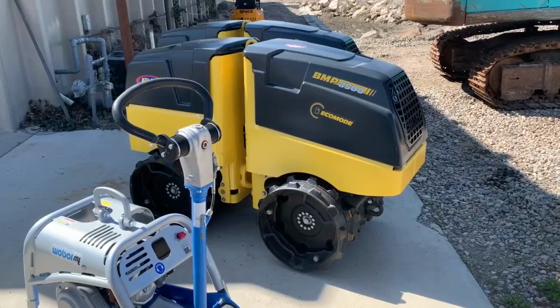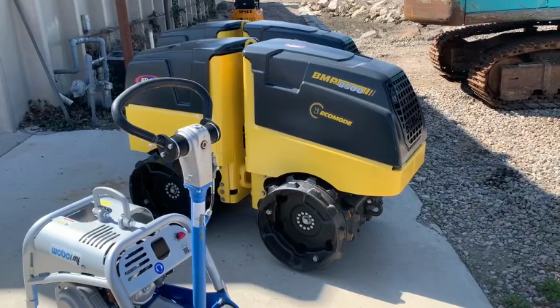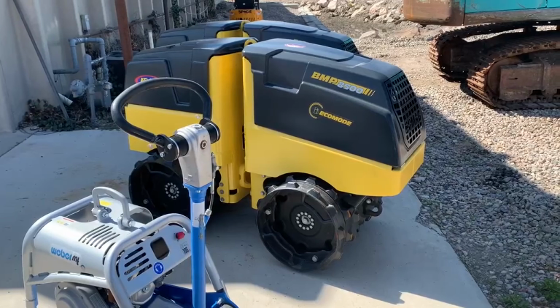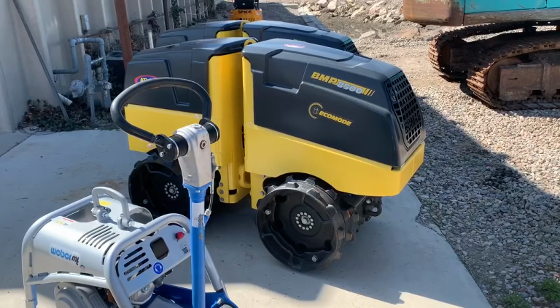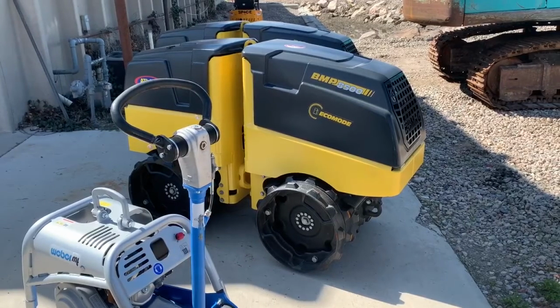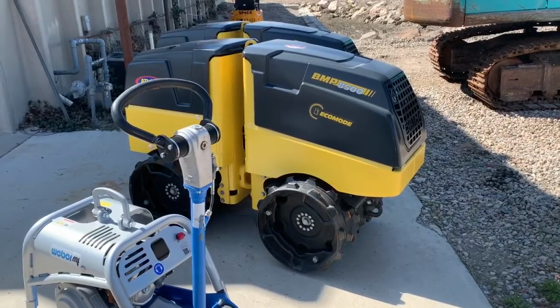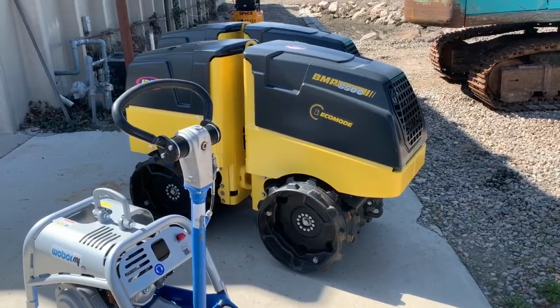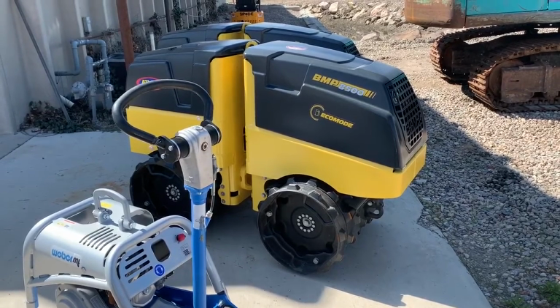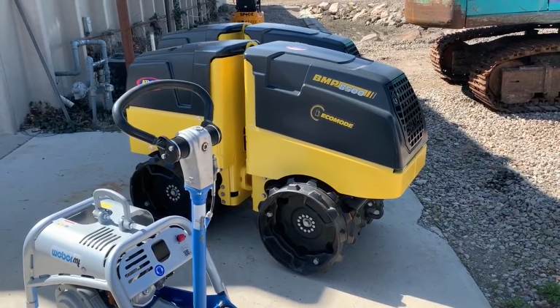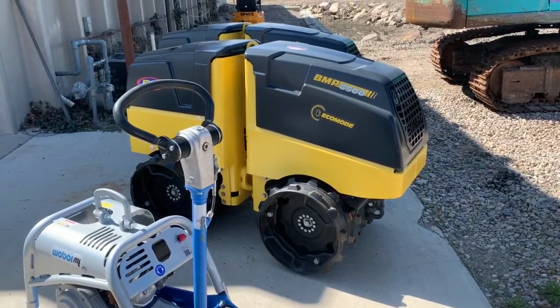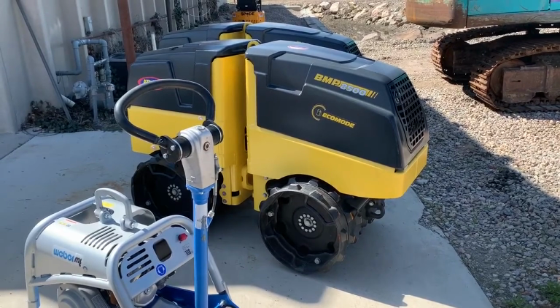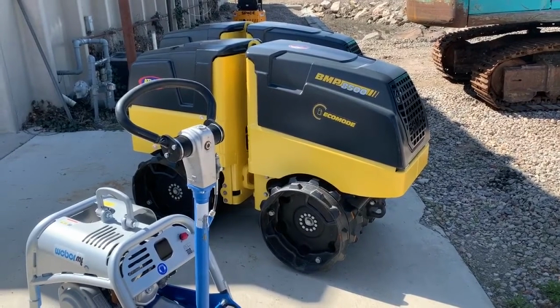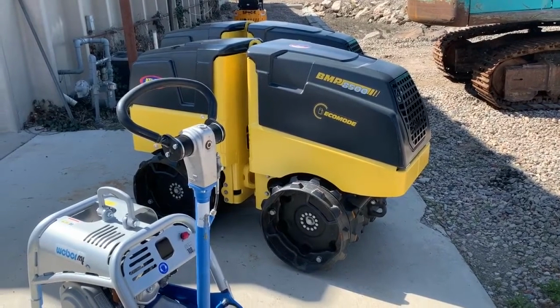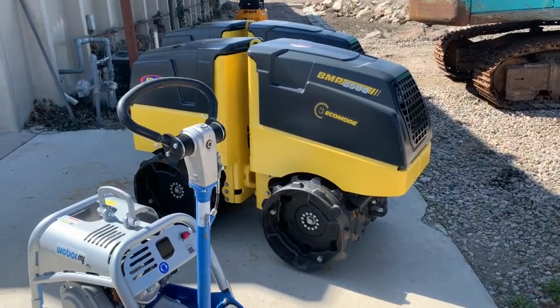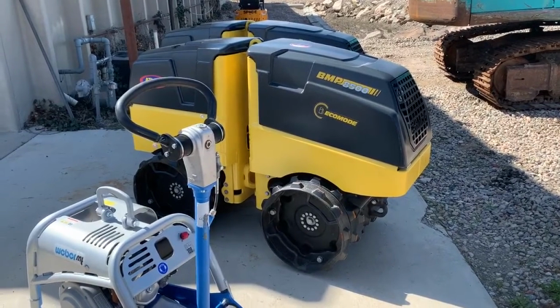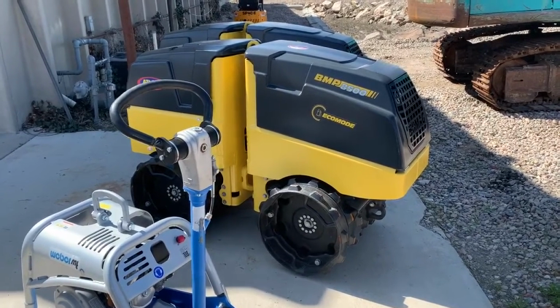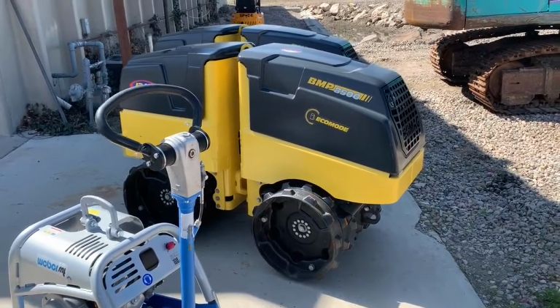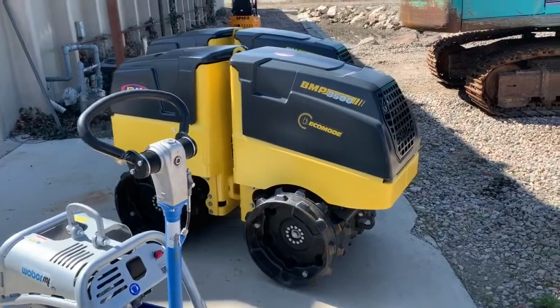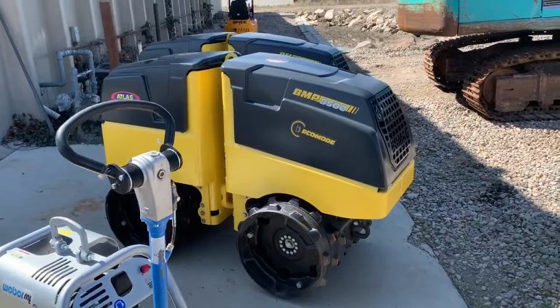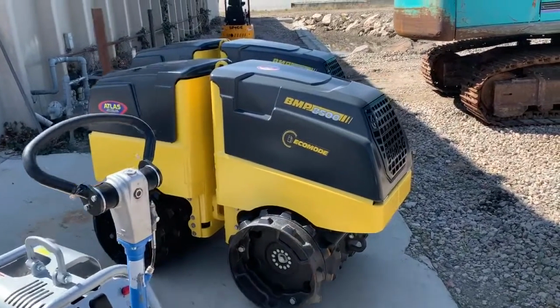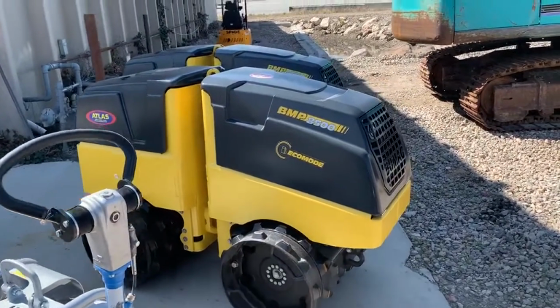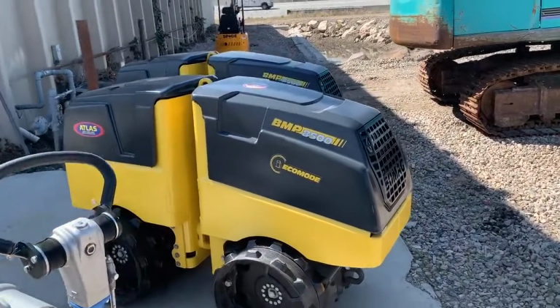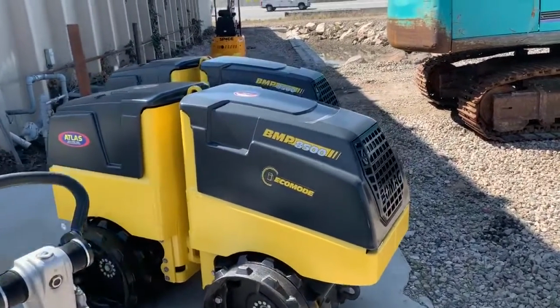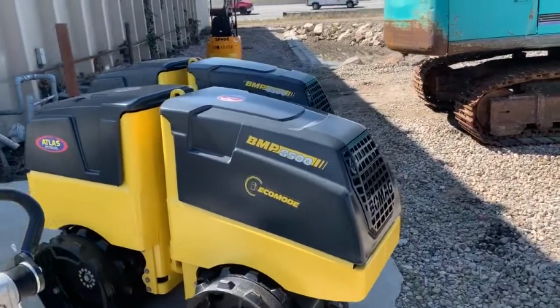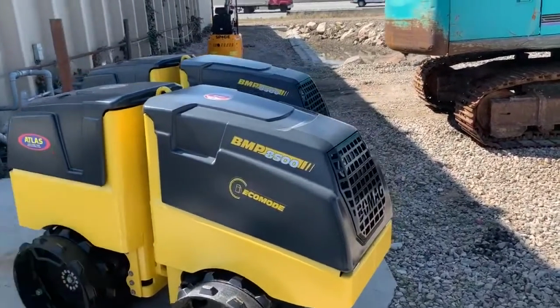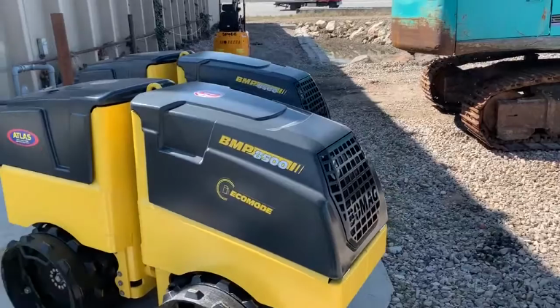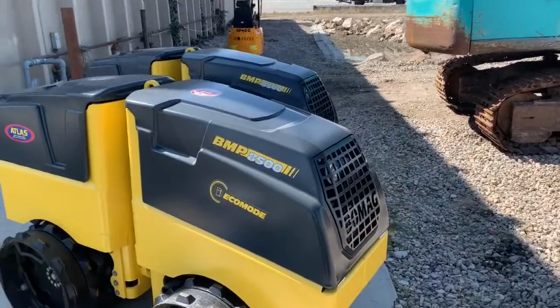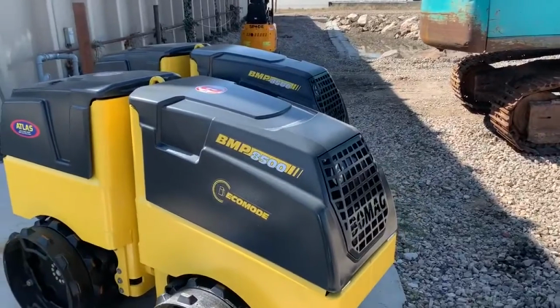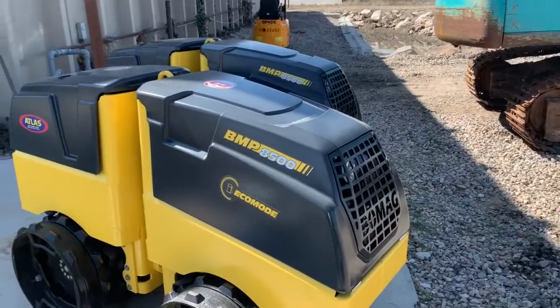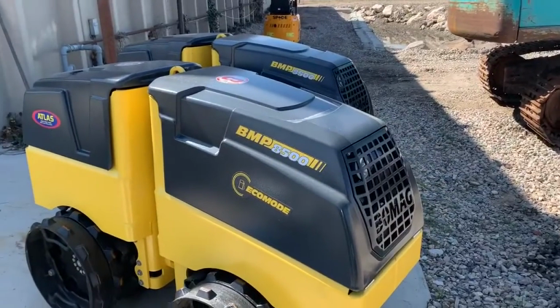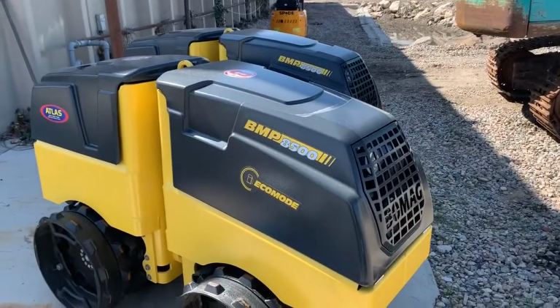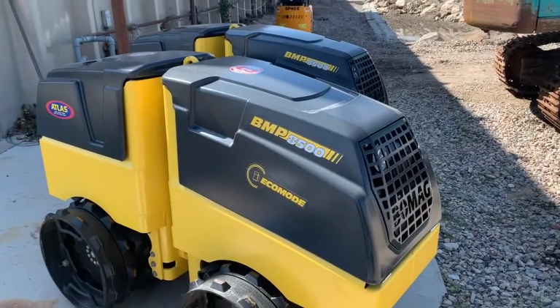Happy April! Spring has sprung! Come get a BOMAG!